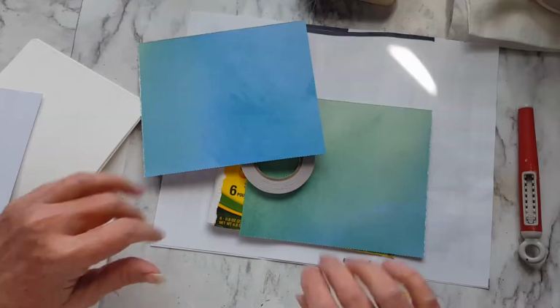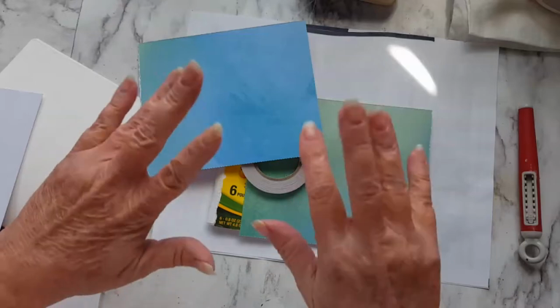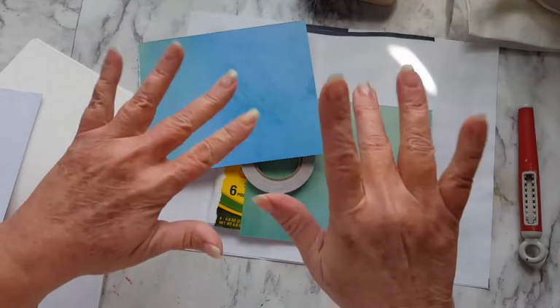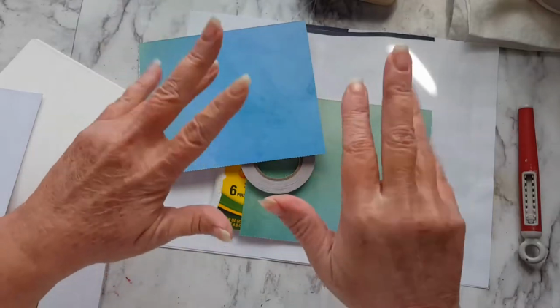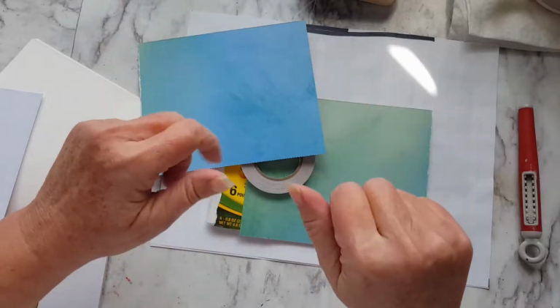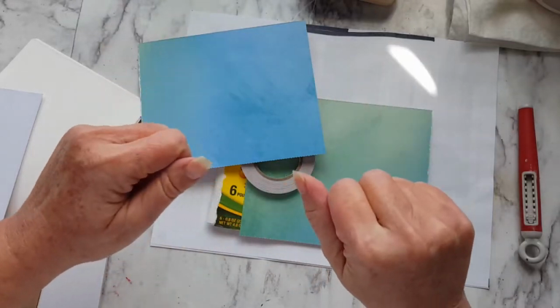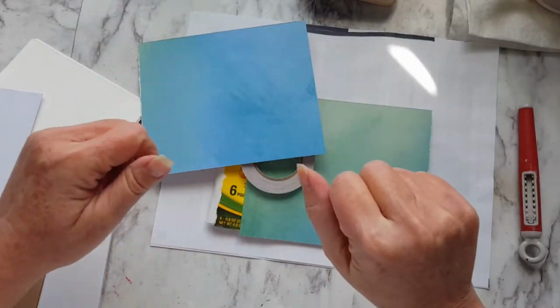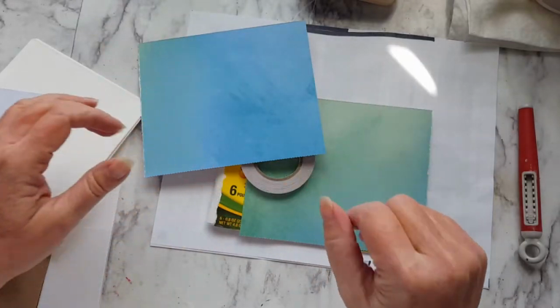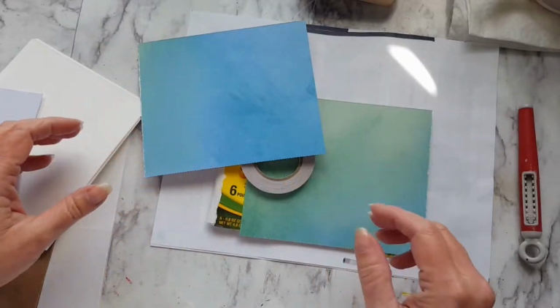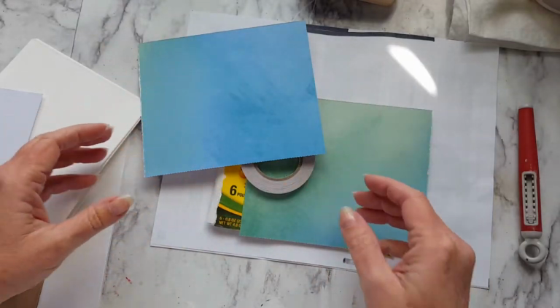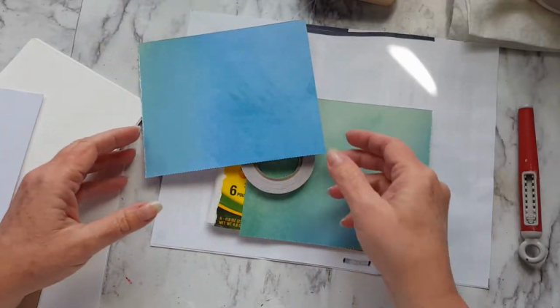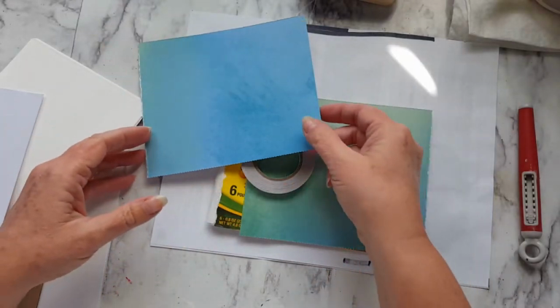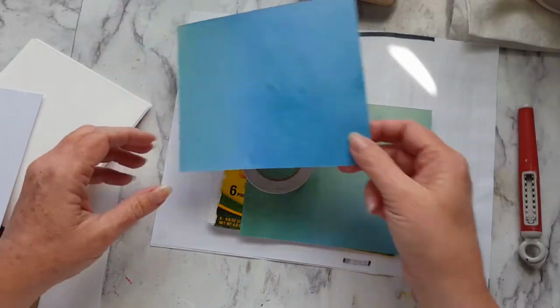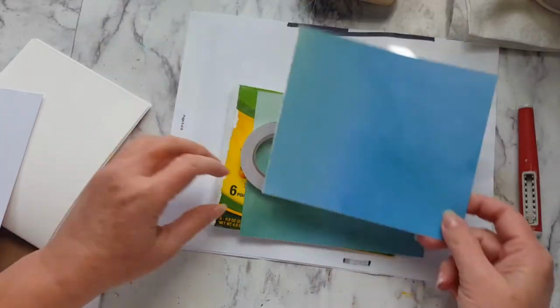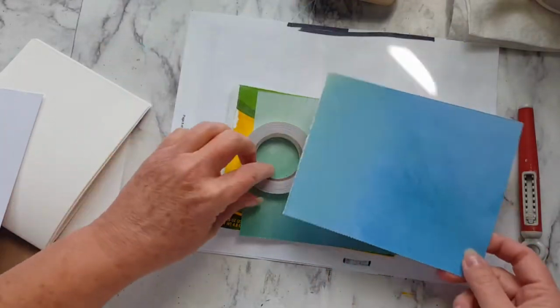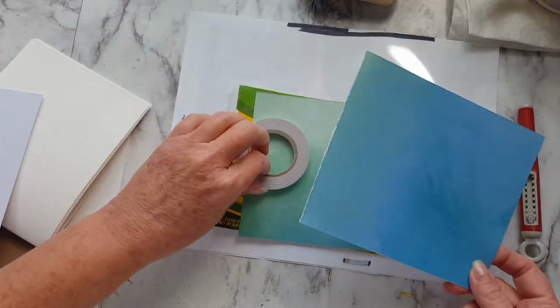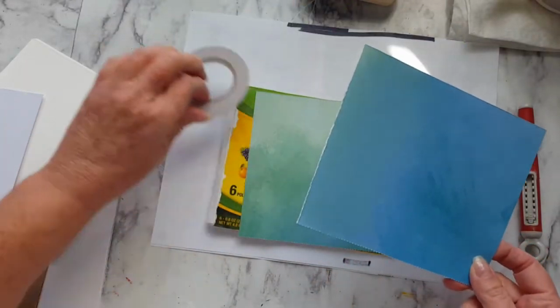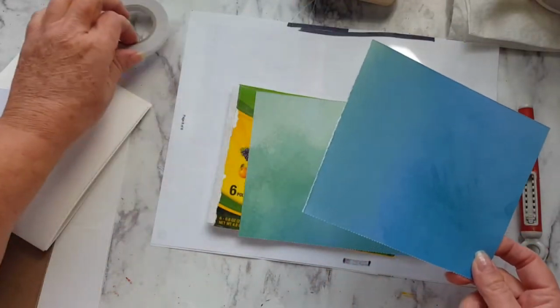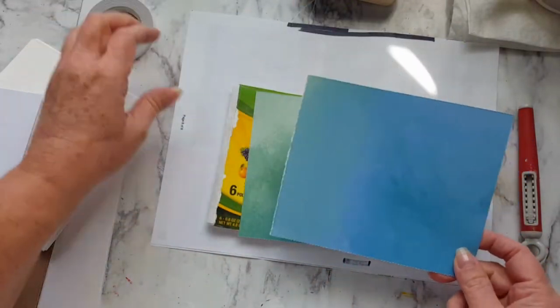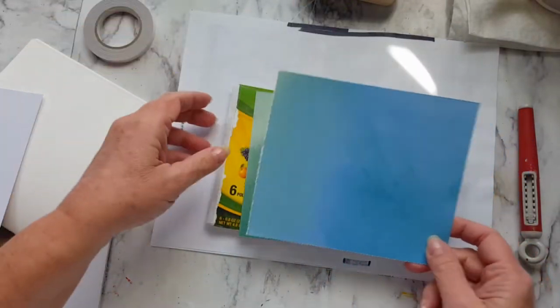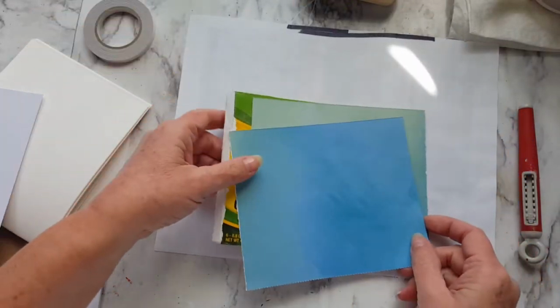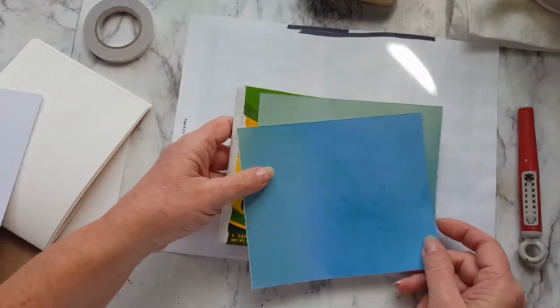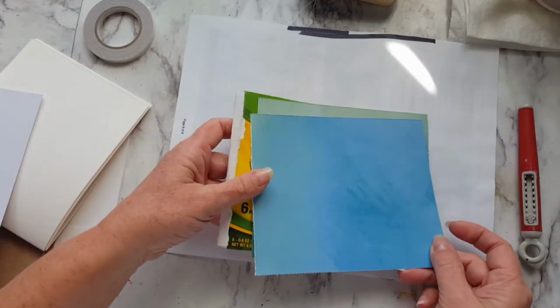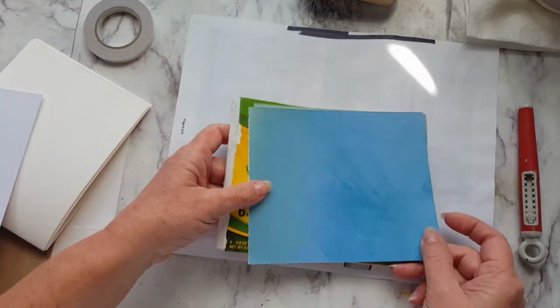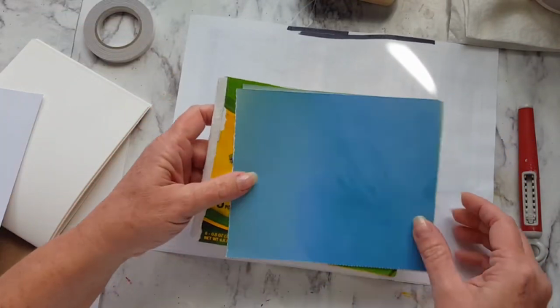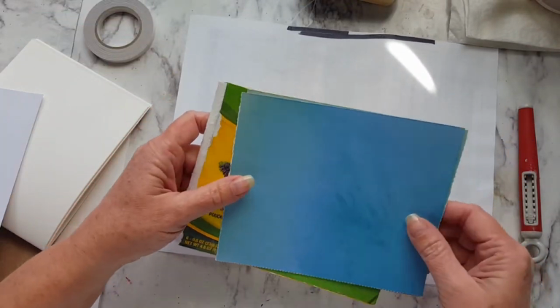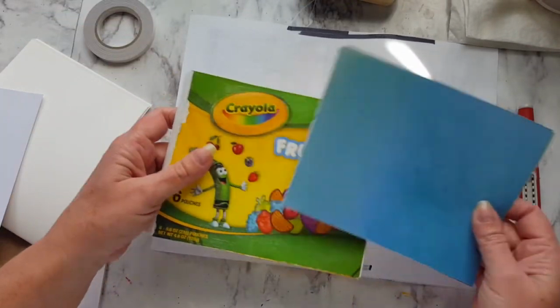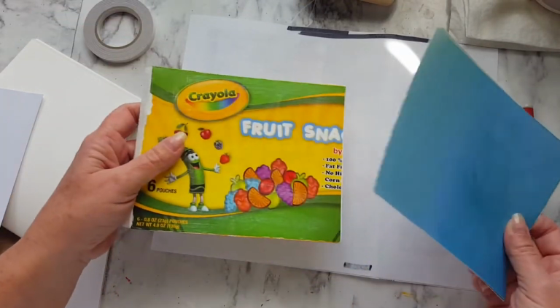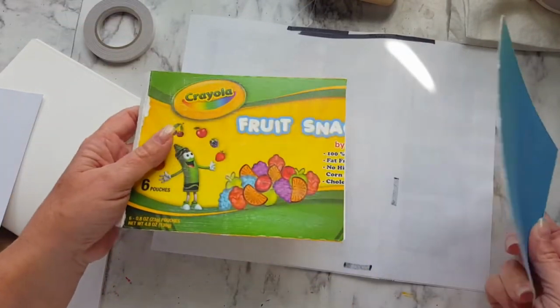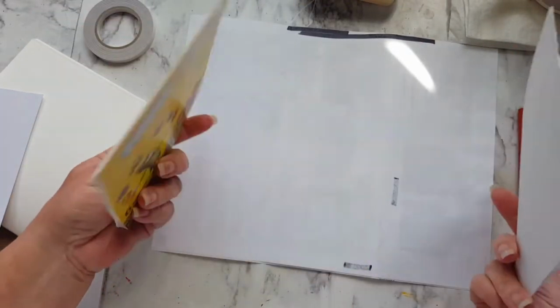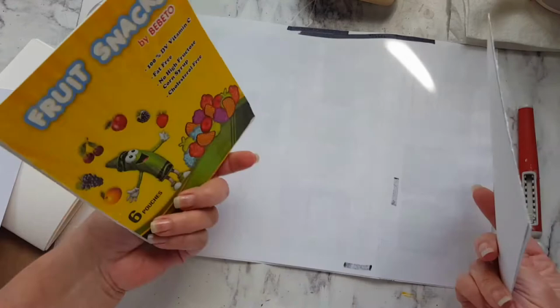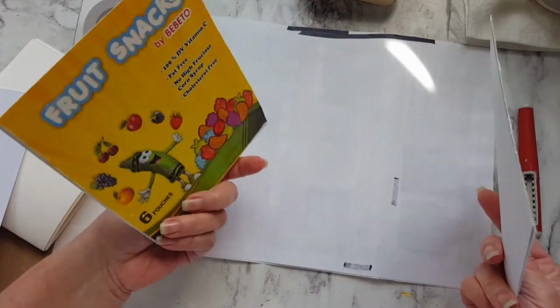Hello everyone, it's Lori. Today I want to make my own little faith-based art journal.